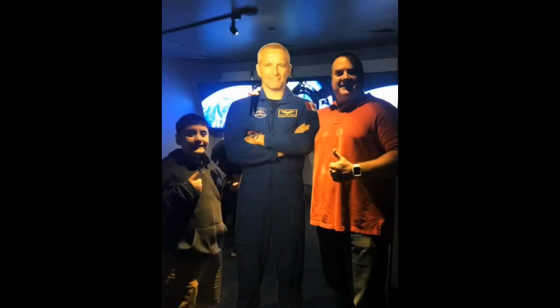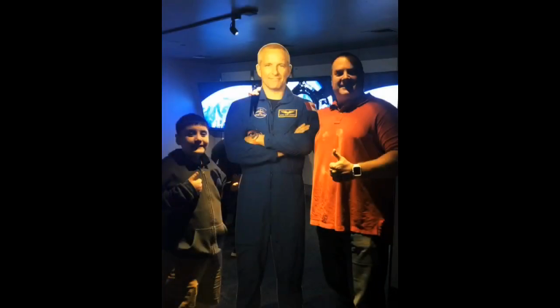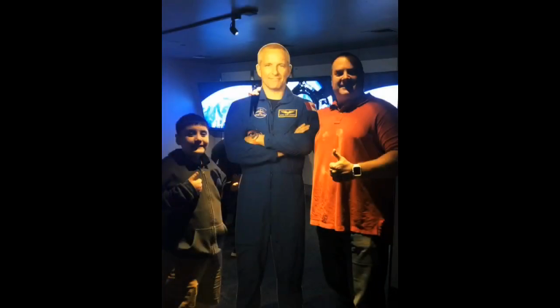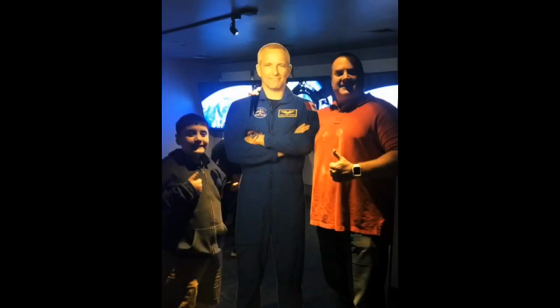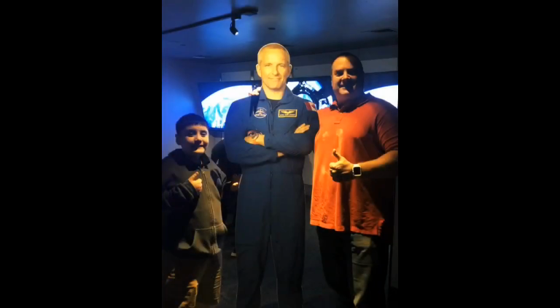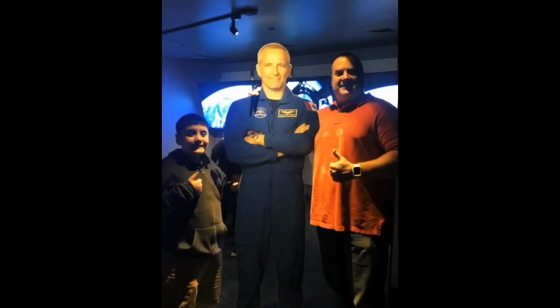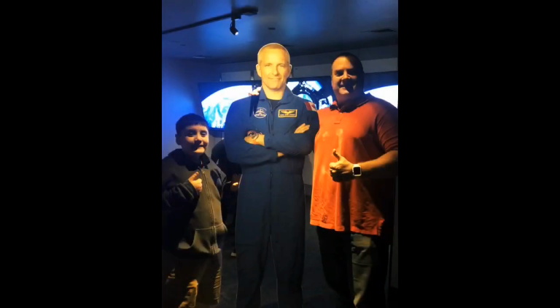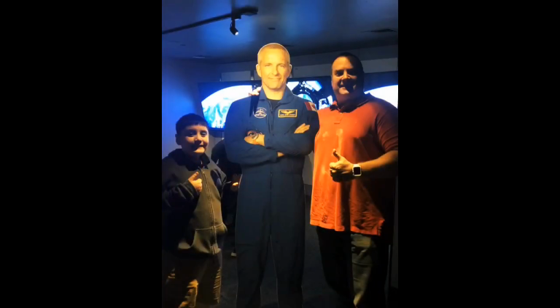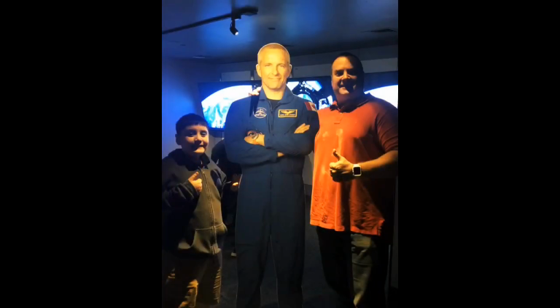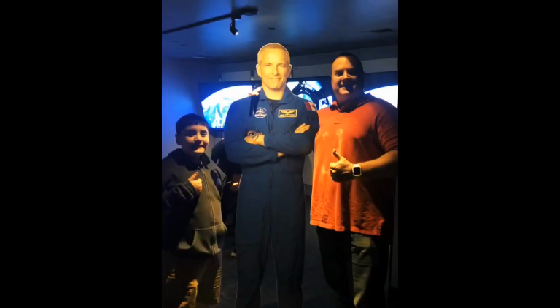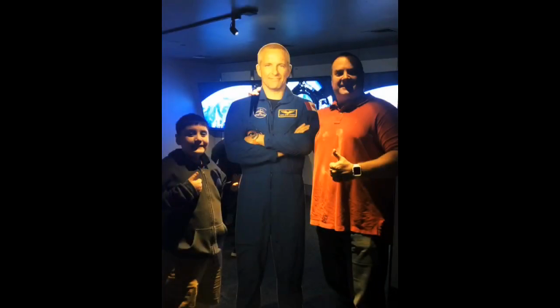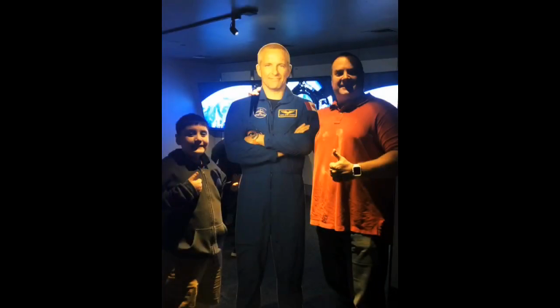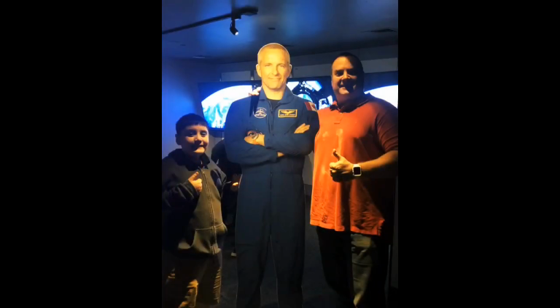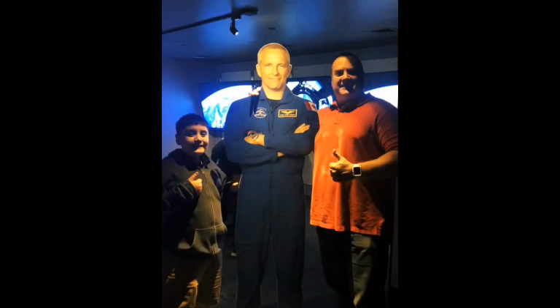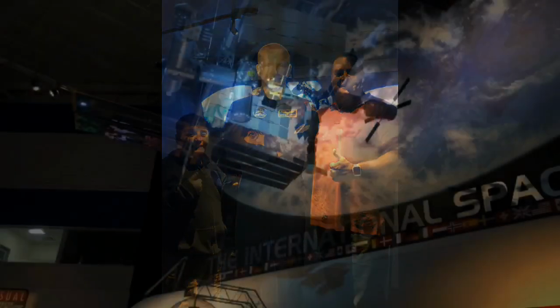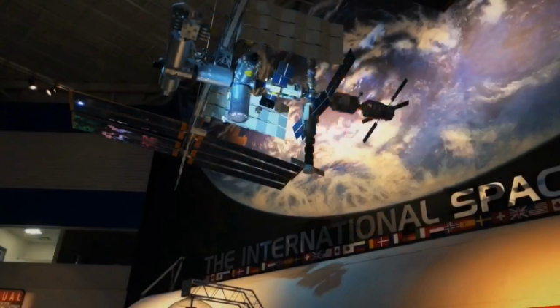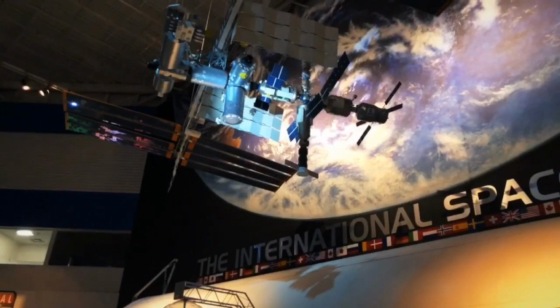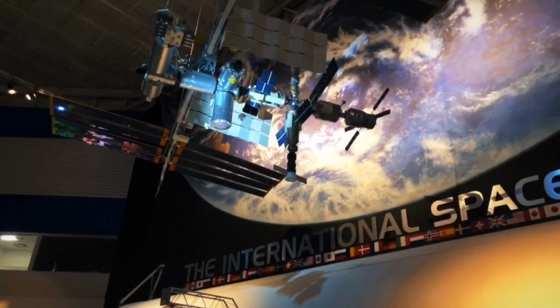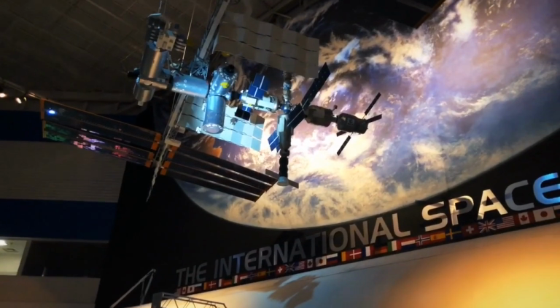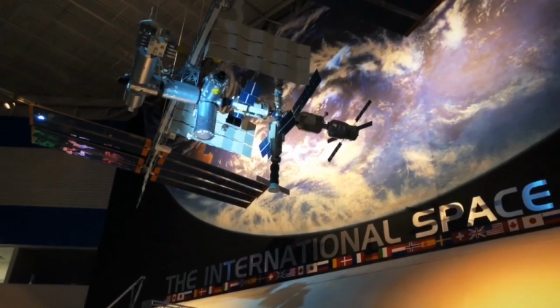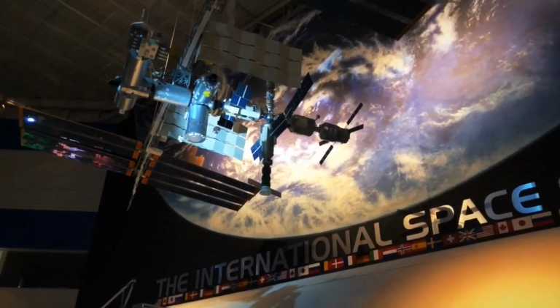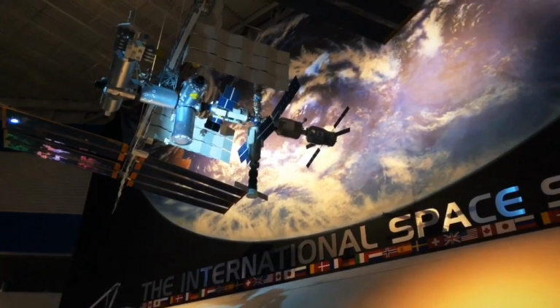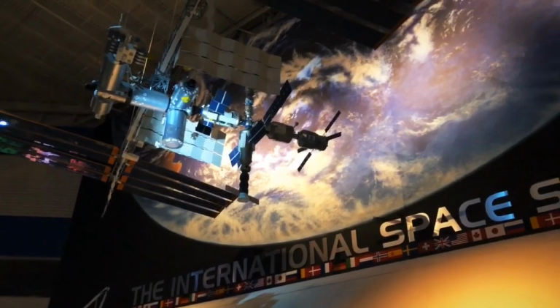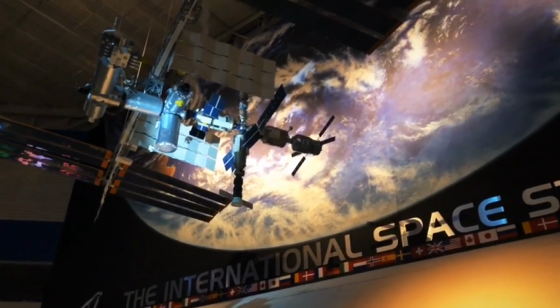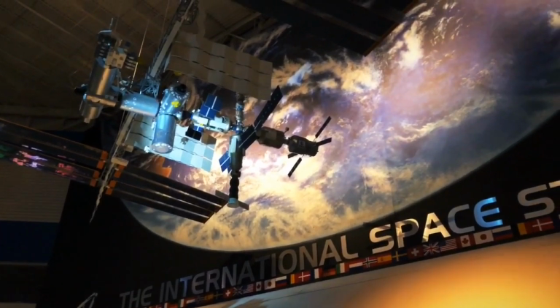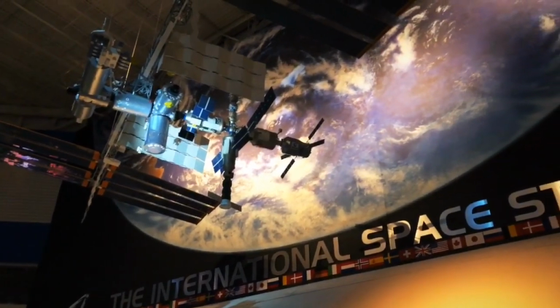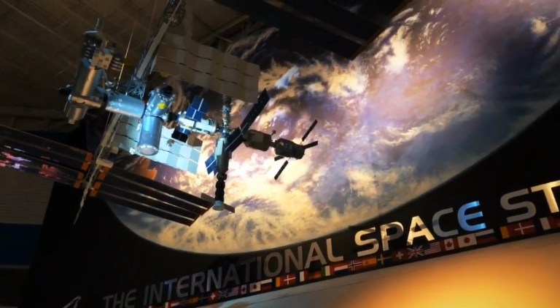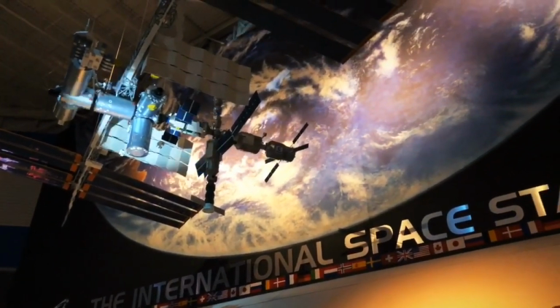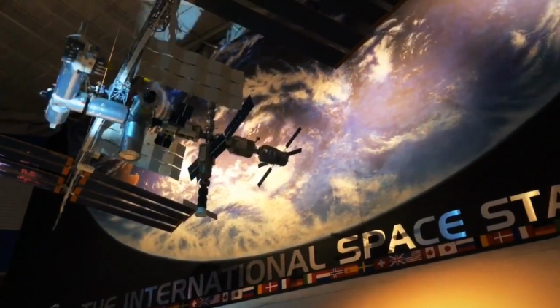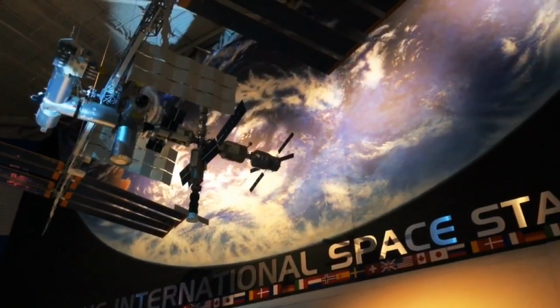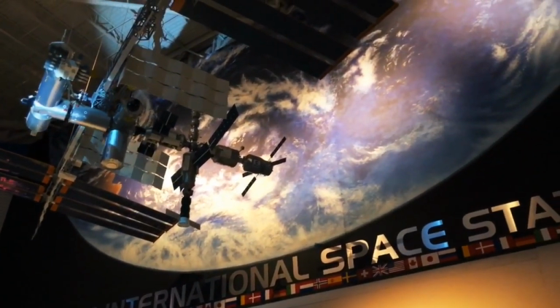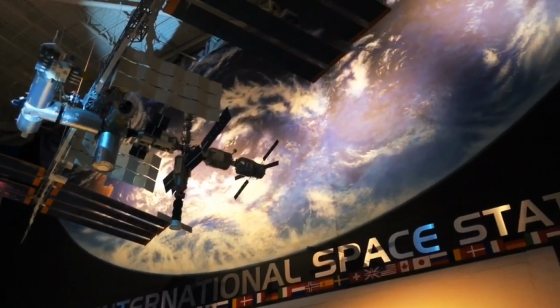Astronauts live and work in the International Space Station, which orbits the Earth at 17,500 miles per hour.